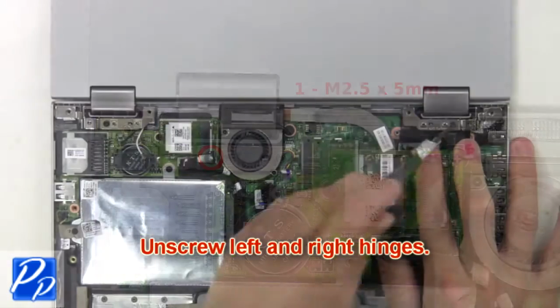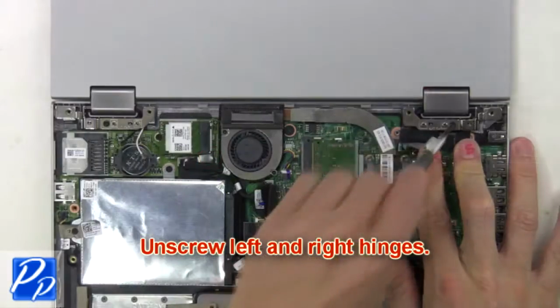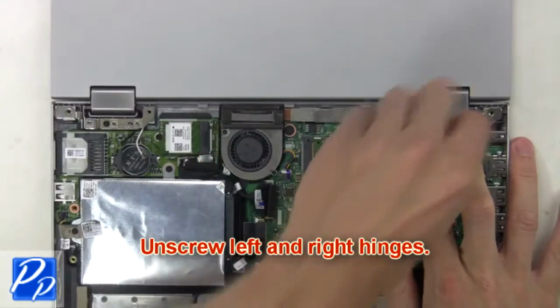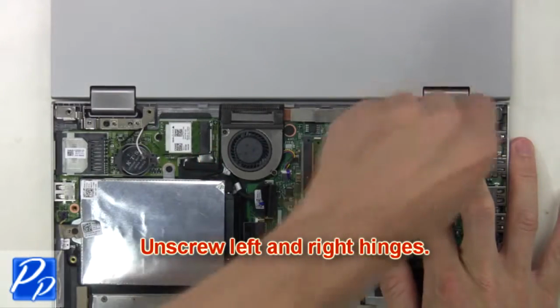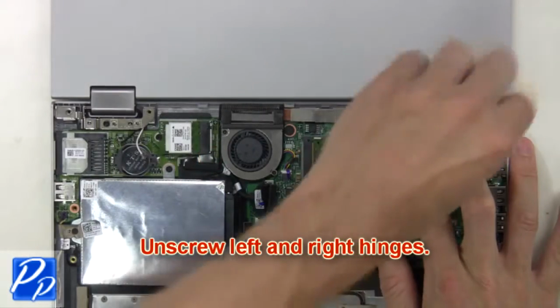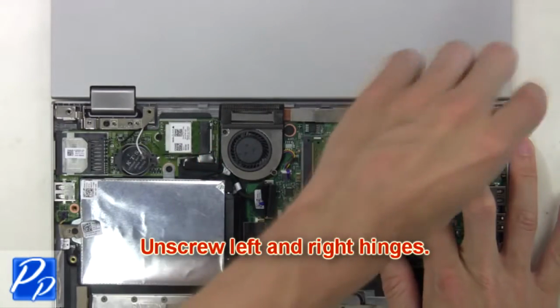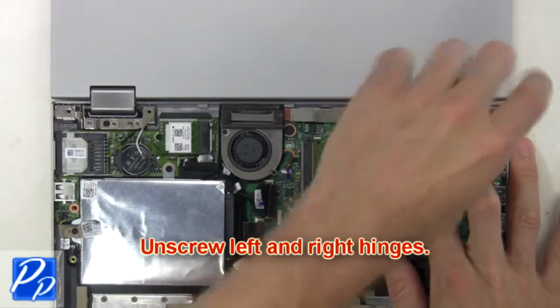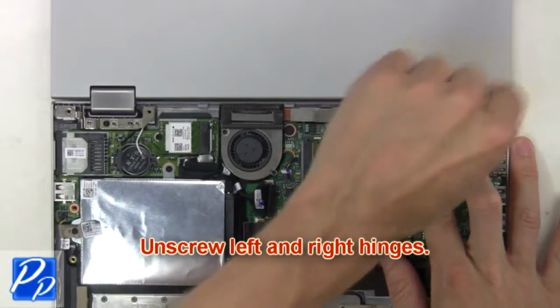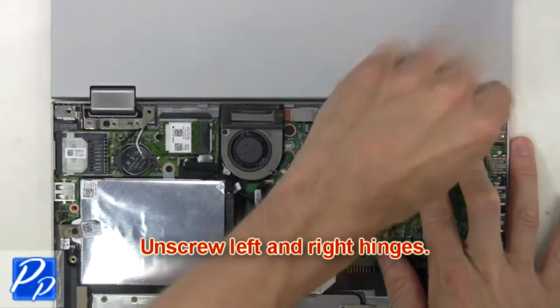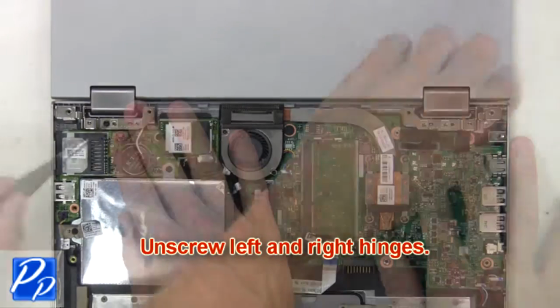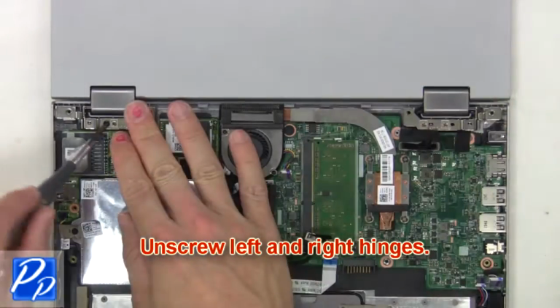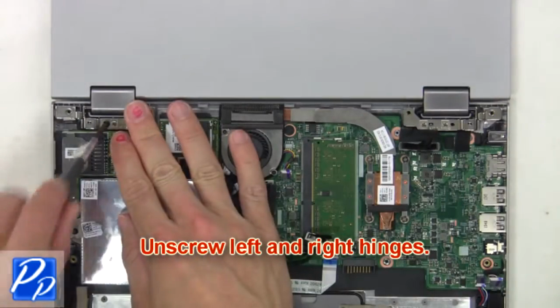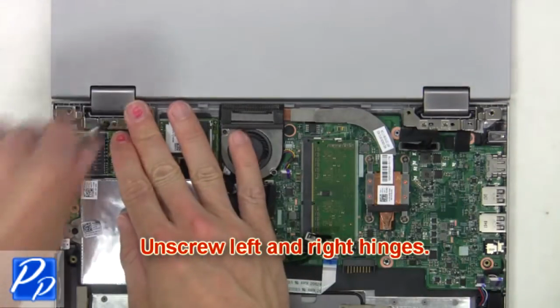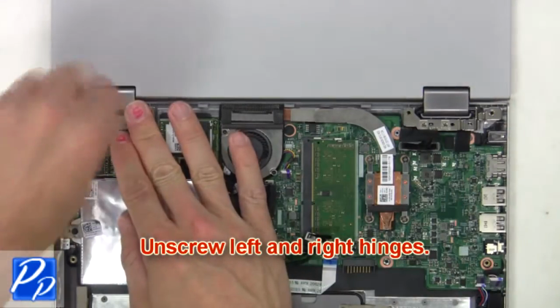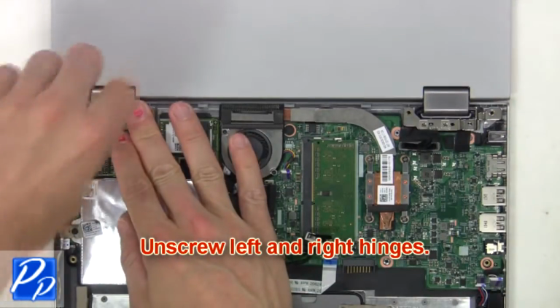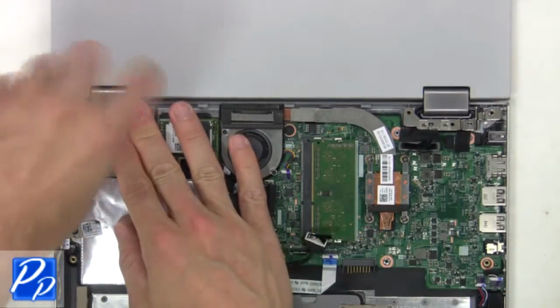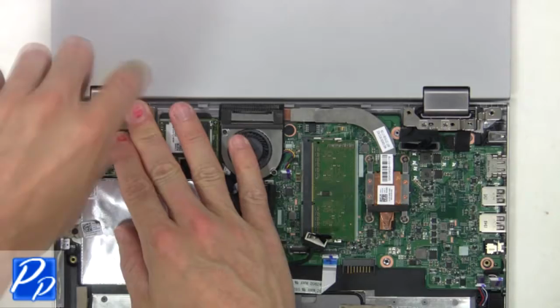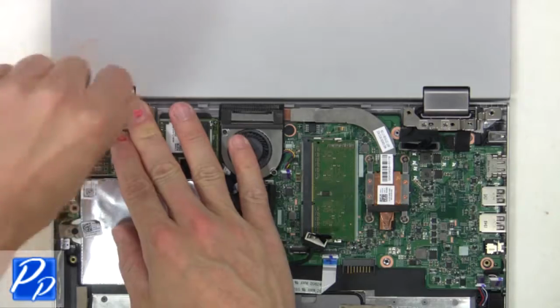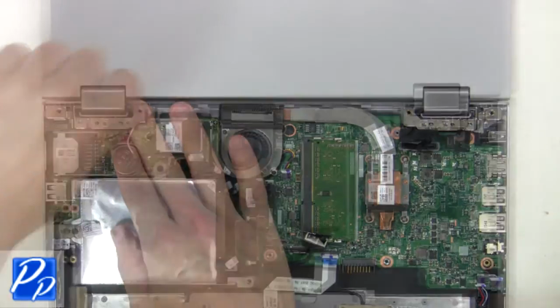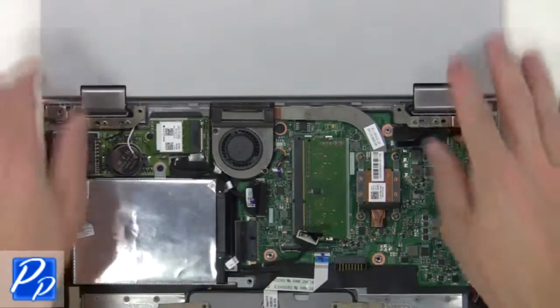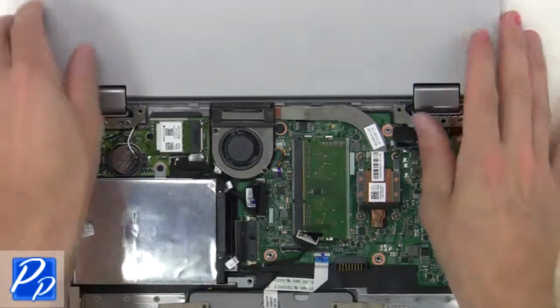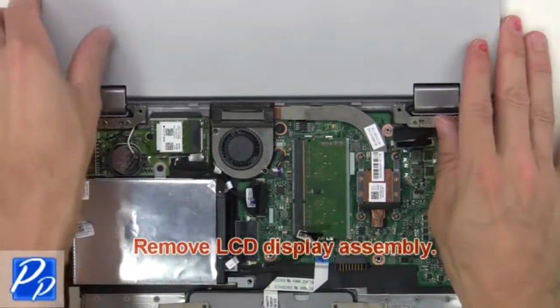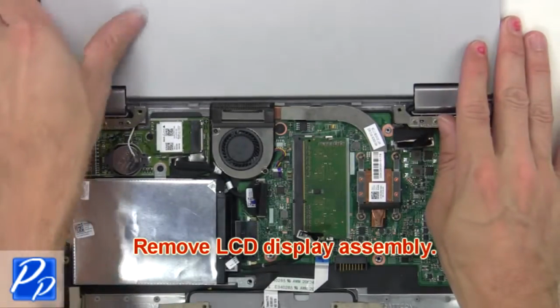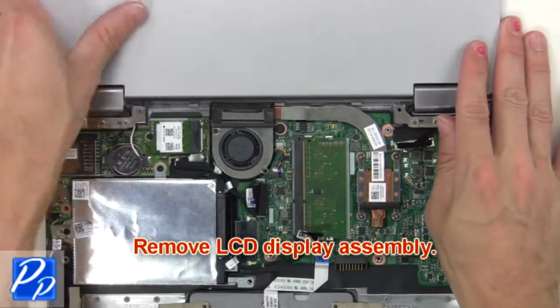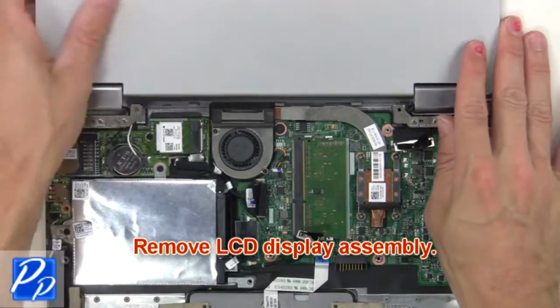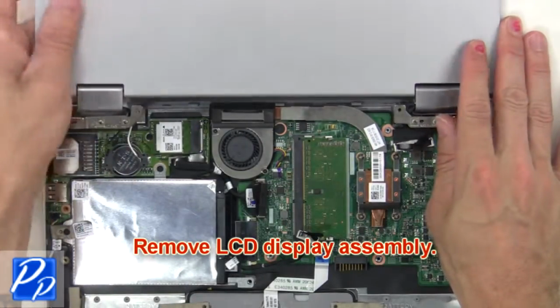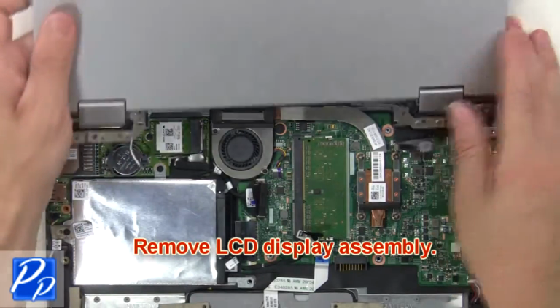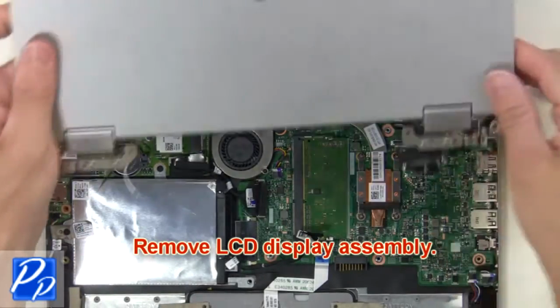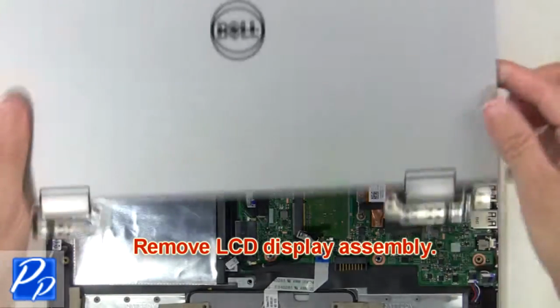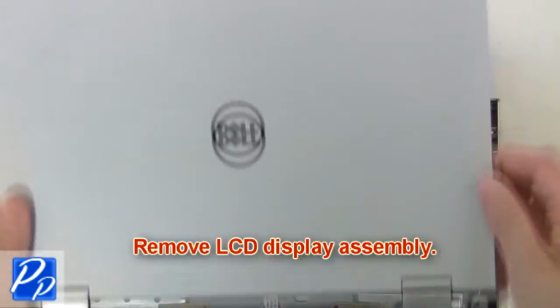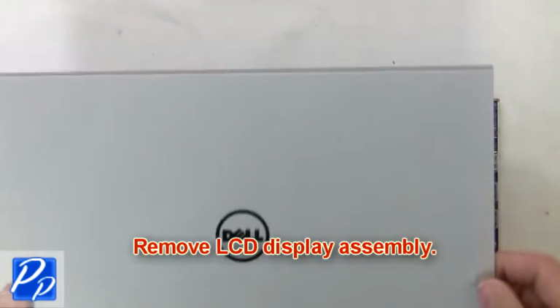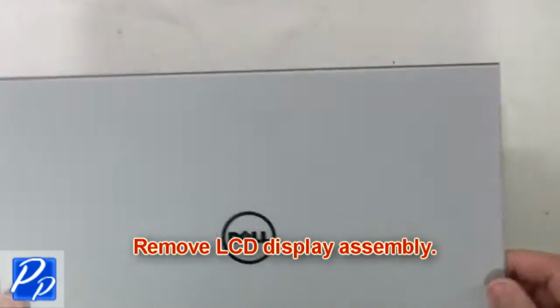Then unscrew the left and right hinges. Remove the LCD display assembly.